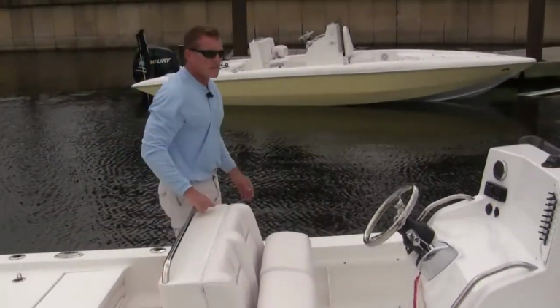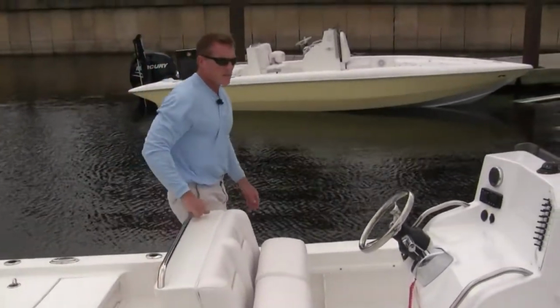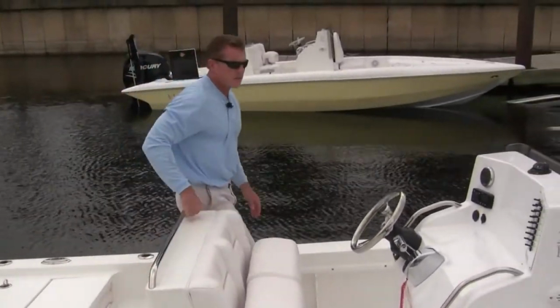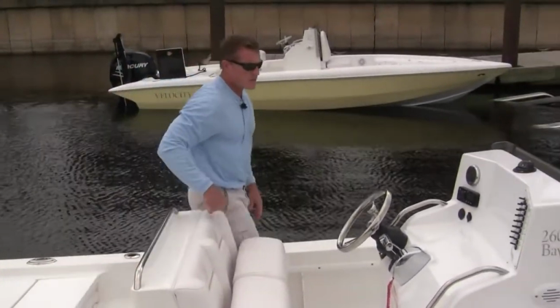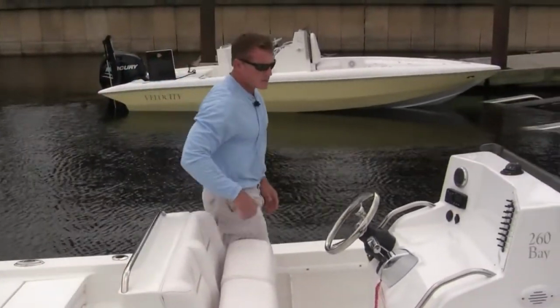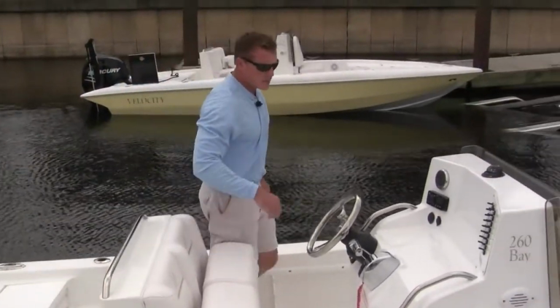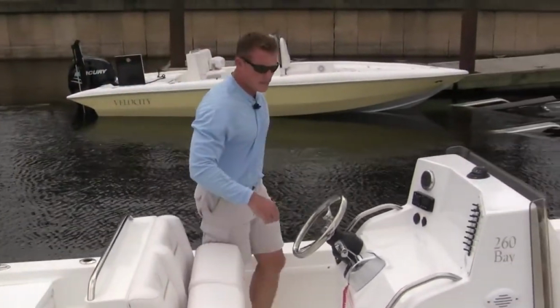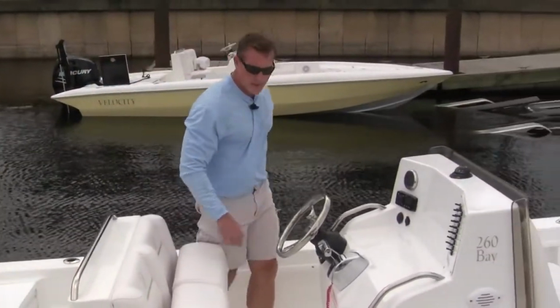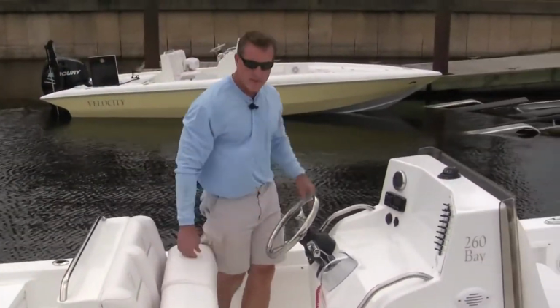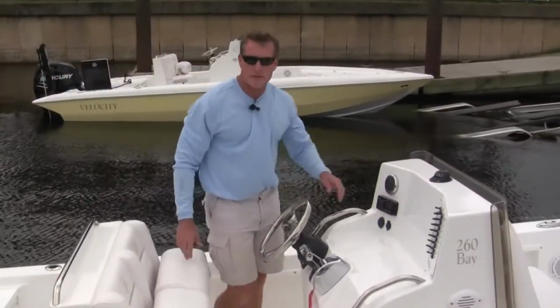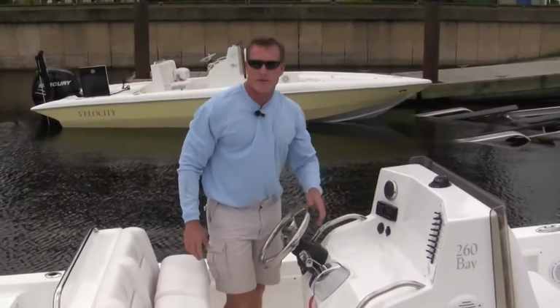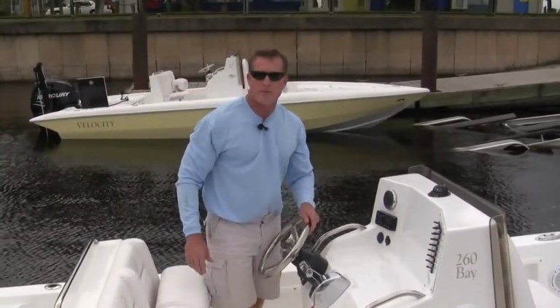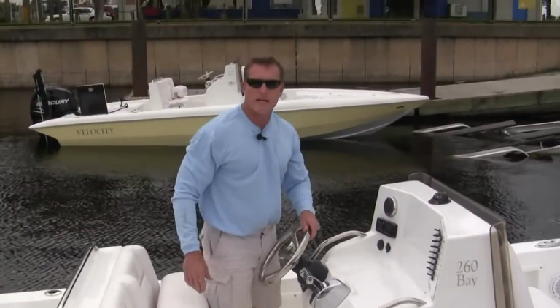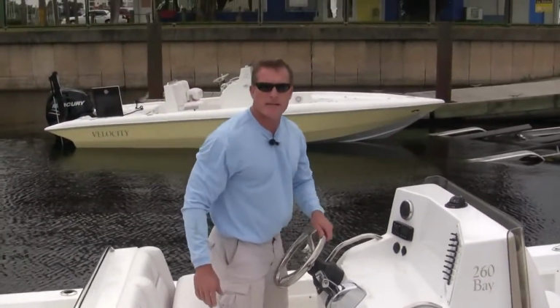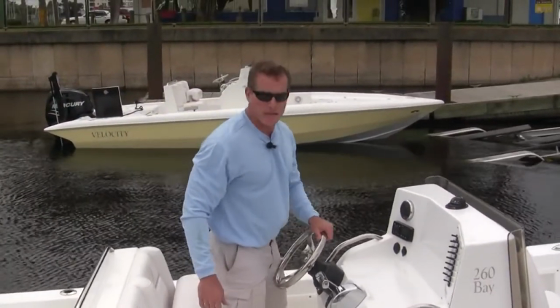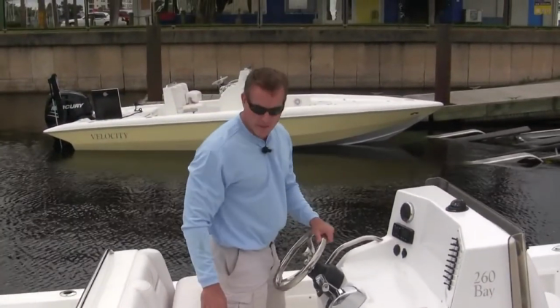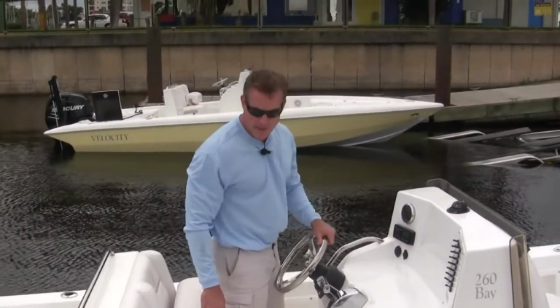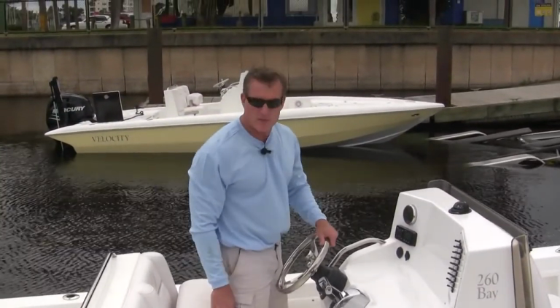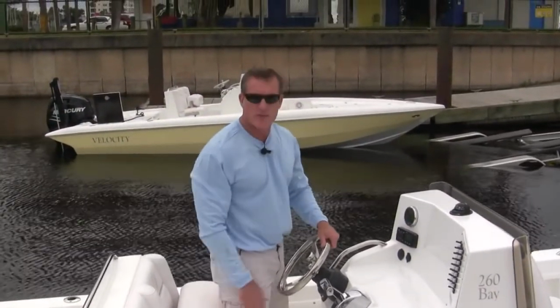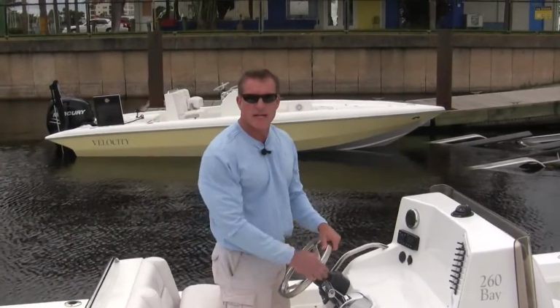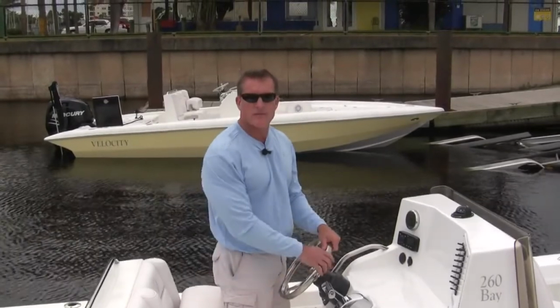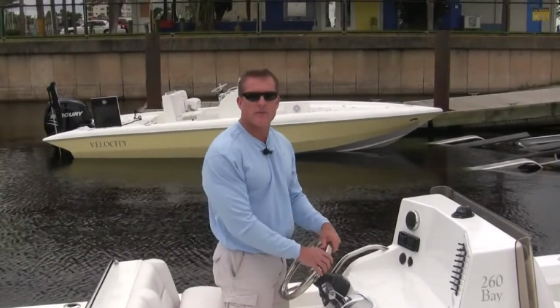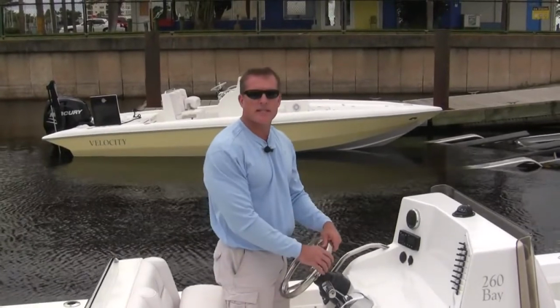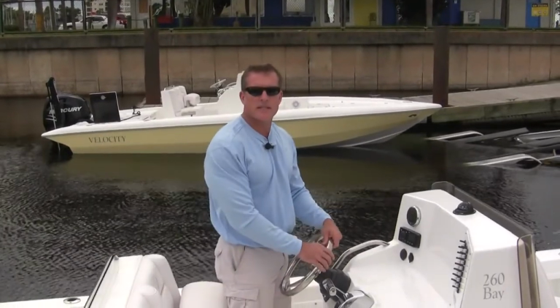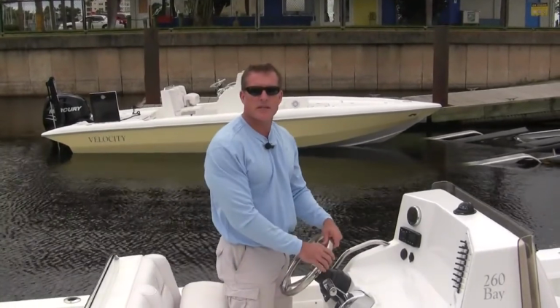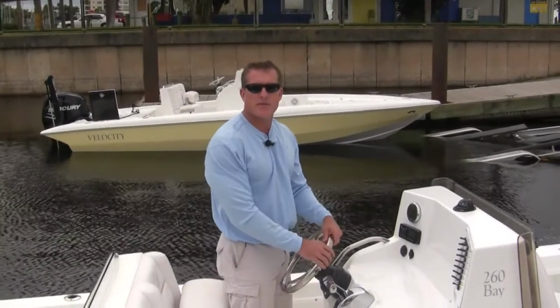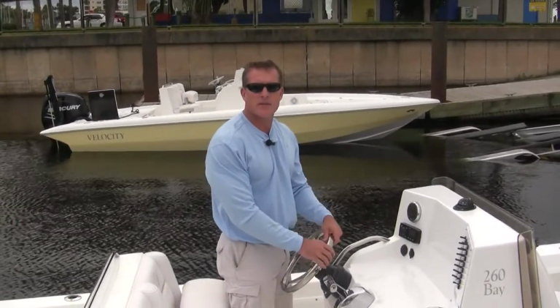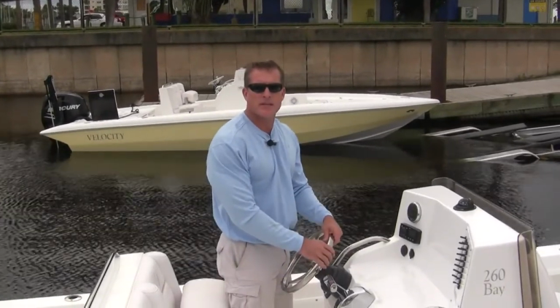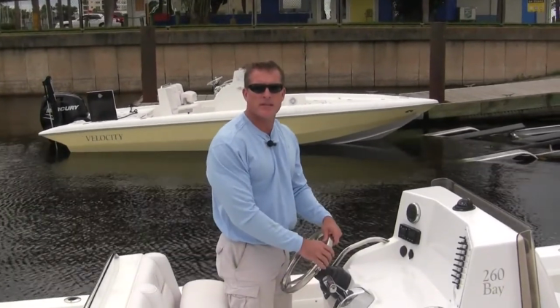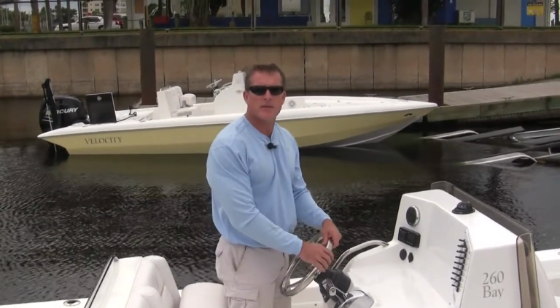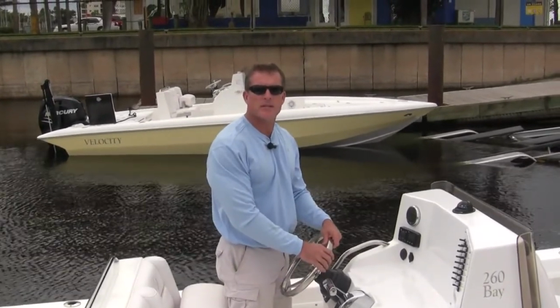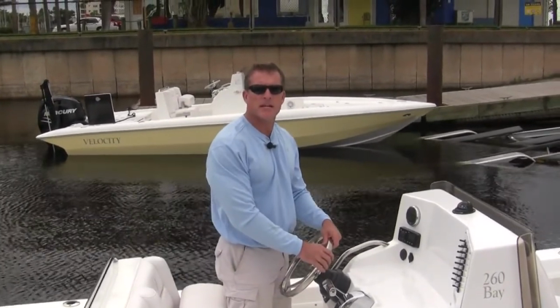The Velocity 260 Bay boat is available as of April 2014. We look forward to seeing you on one now.